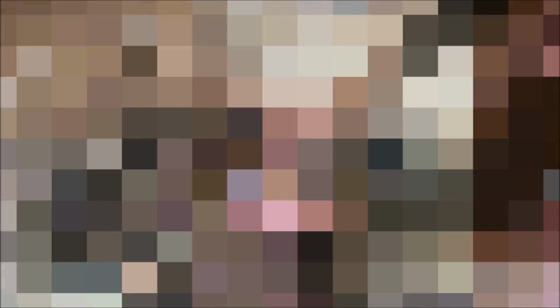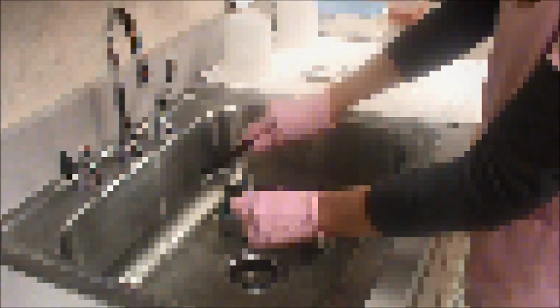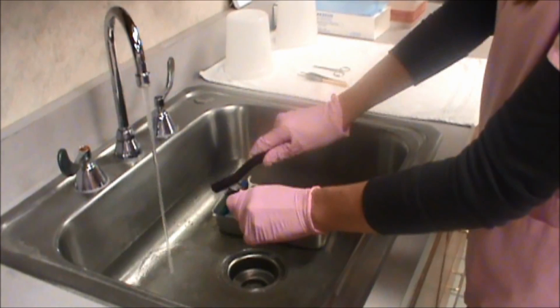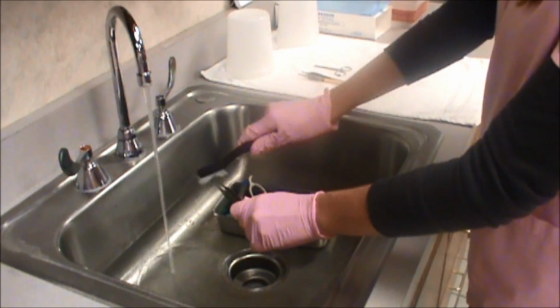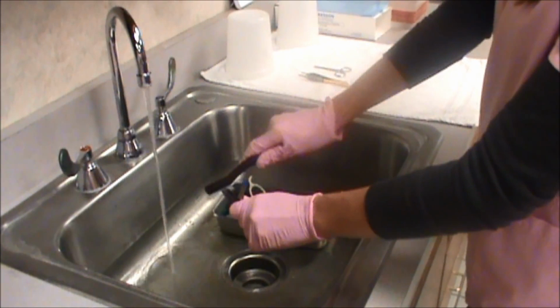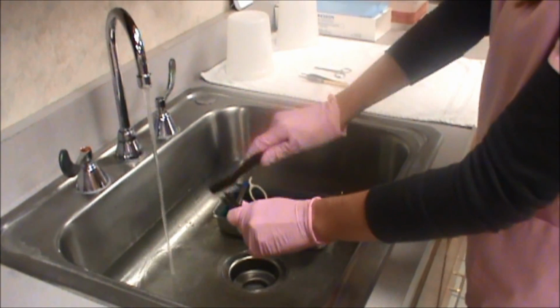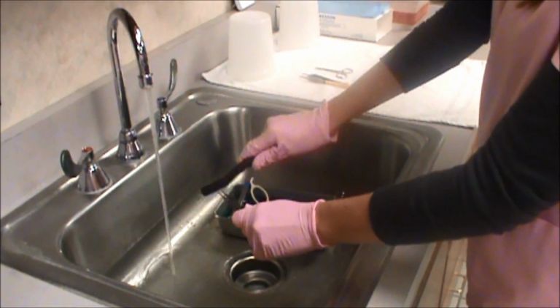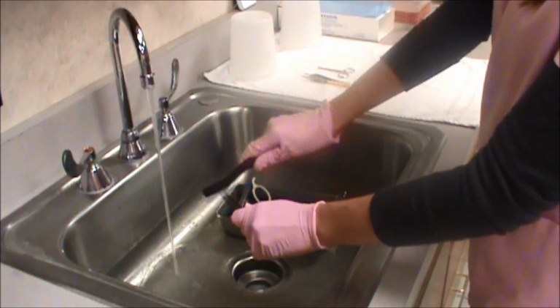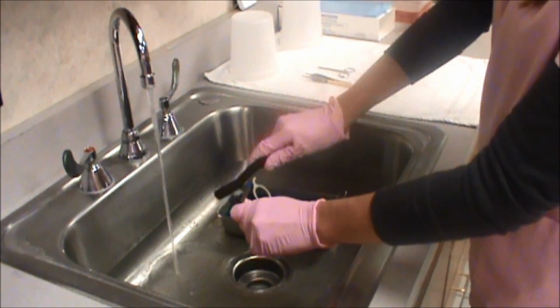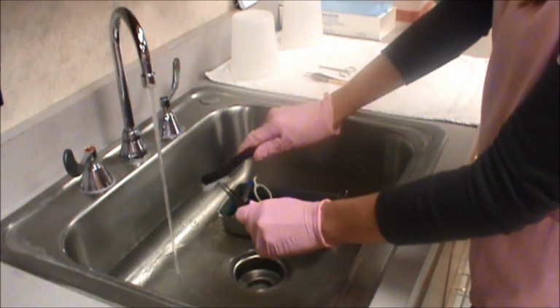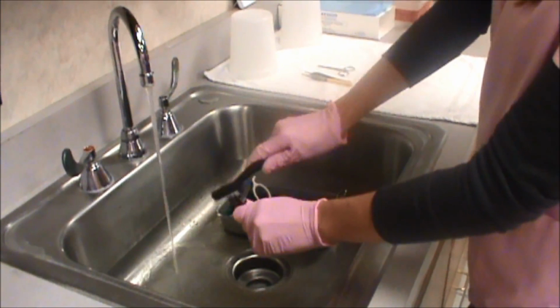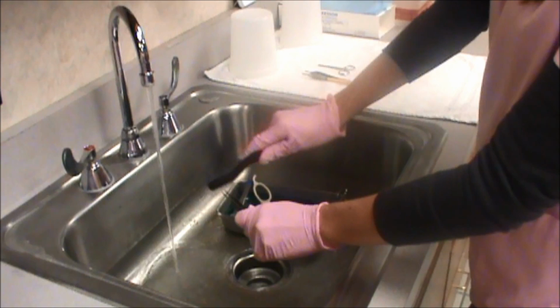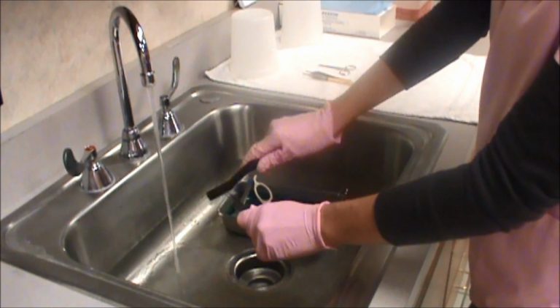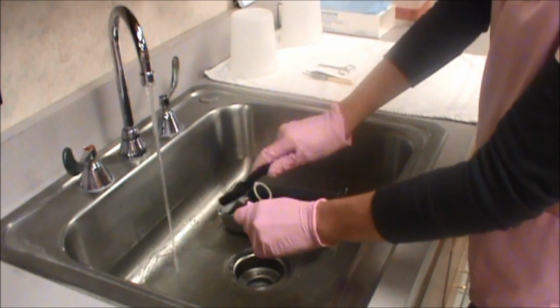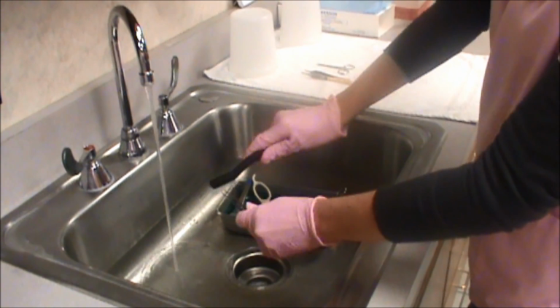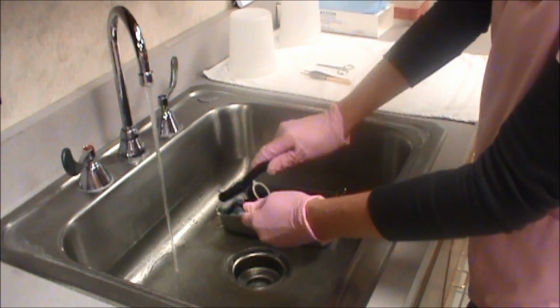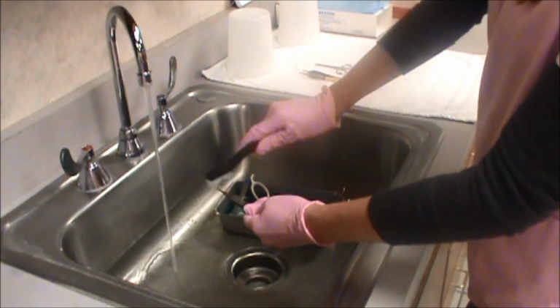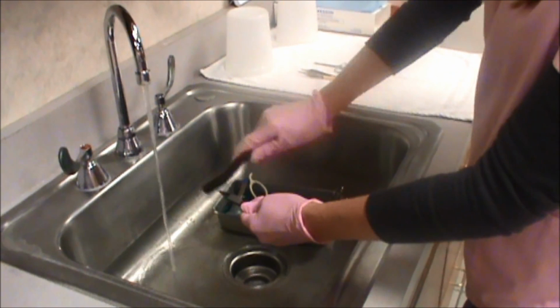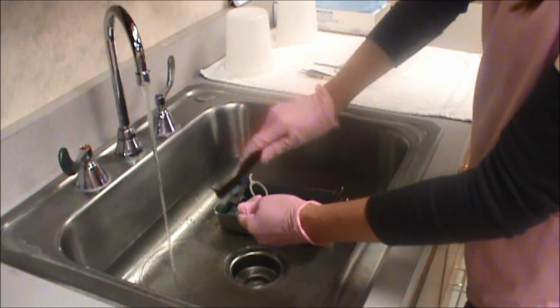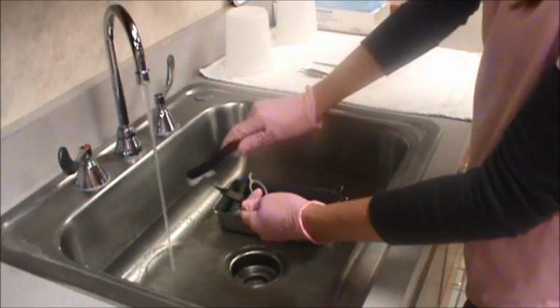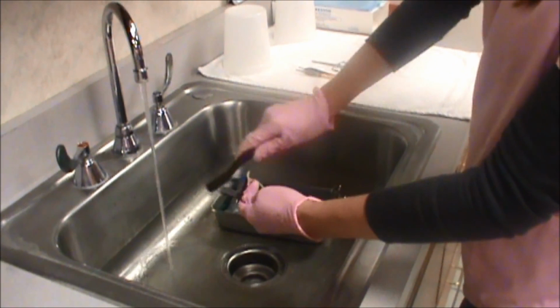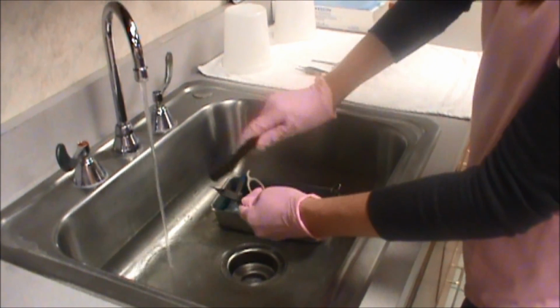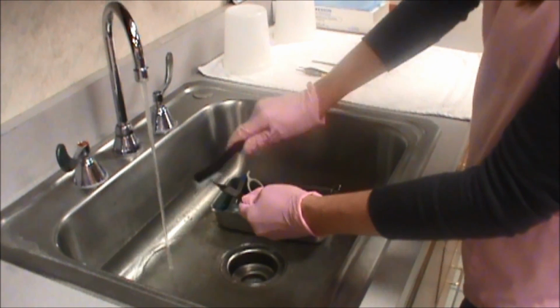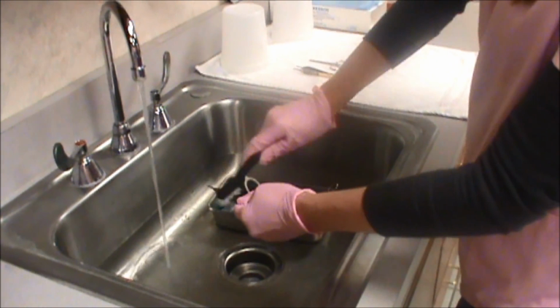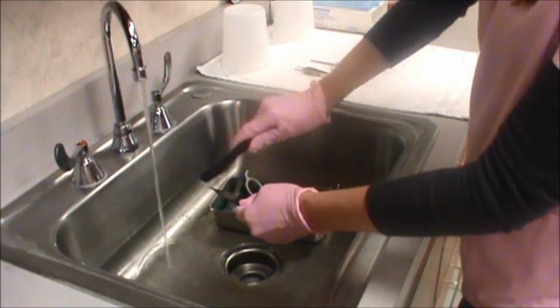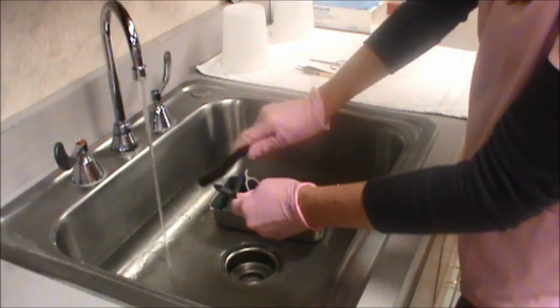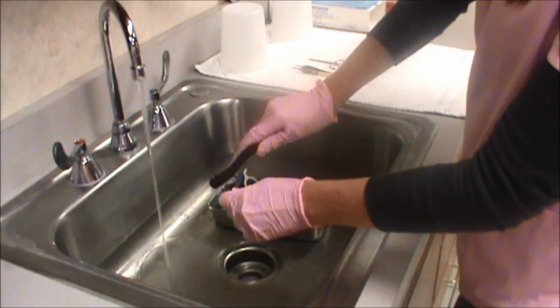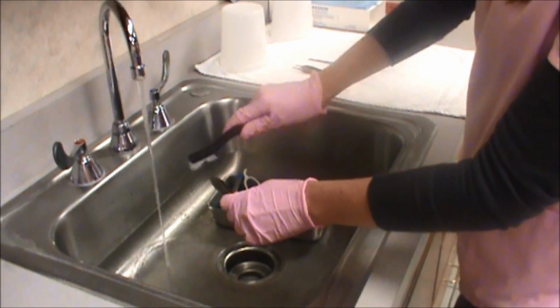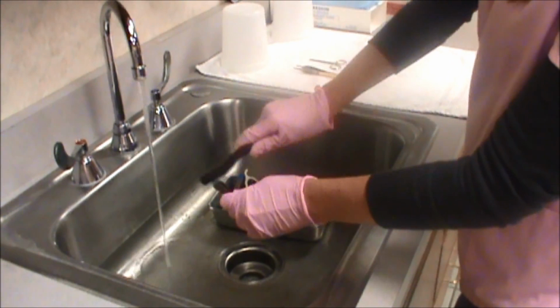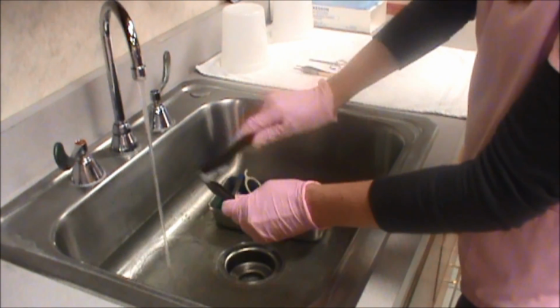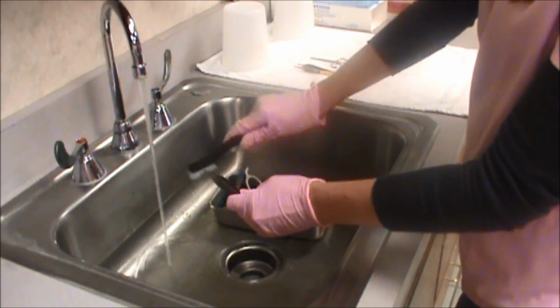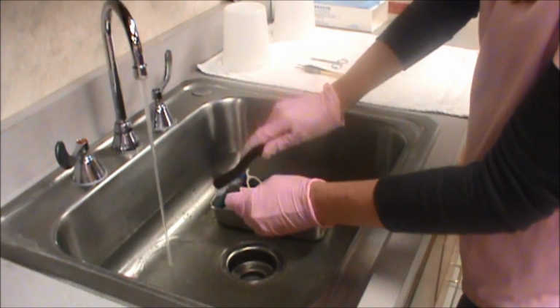Wear gloves when cleaning your instruments. Each instrument needs to be scrubbed thoroughly.